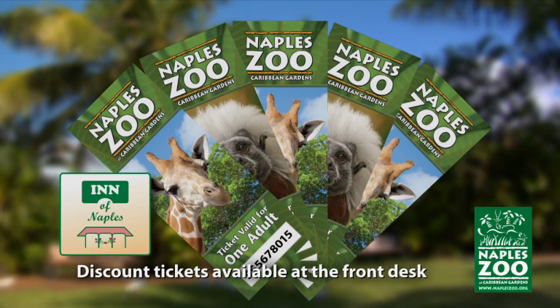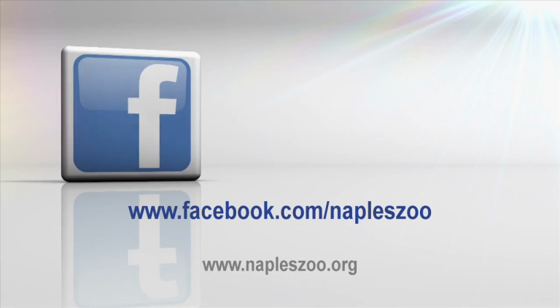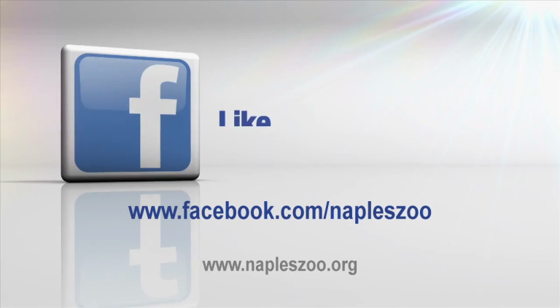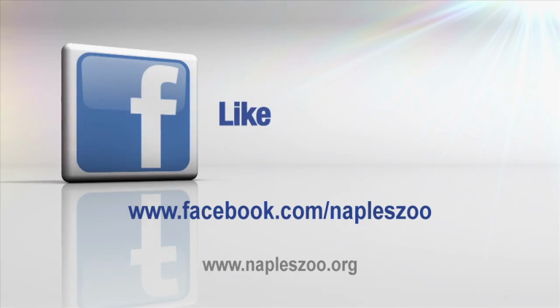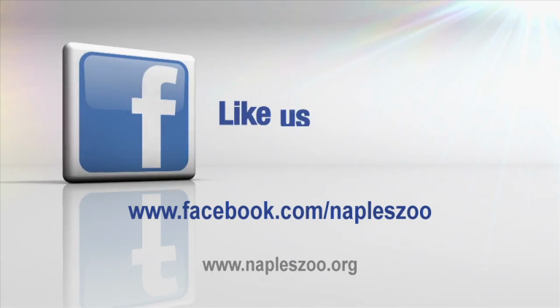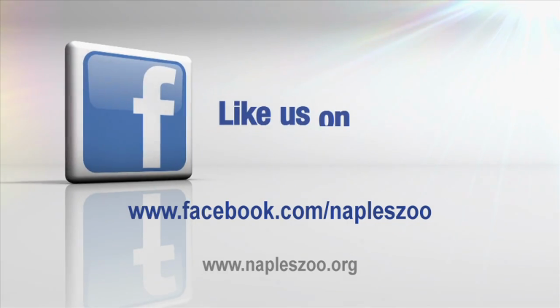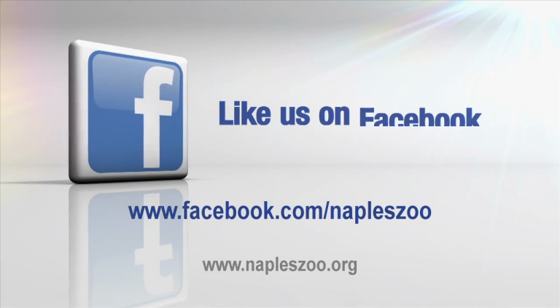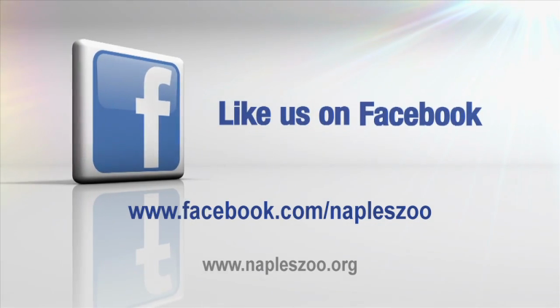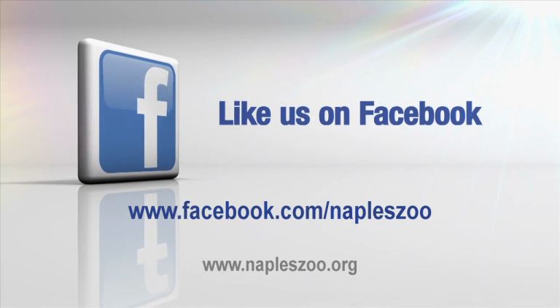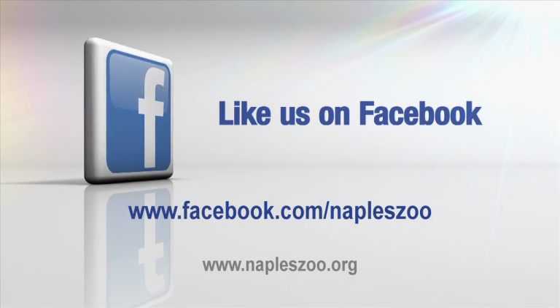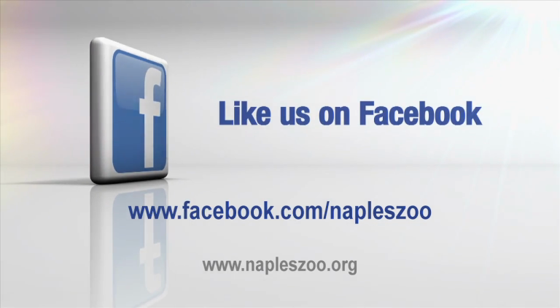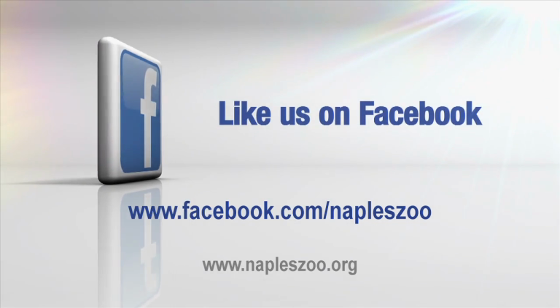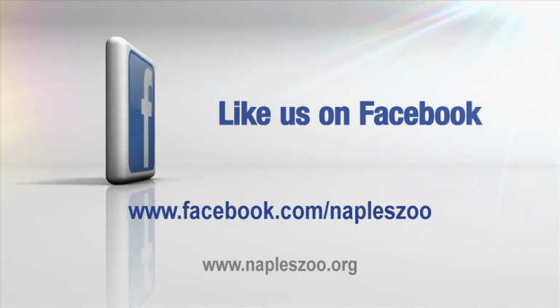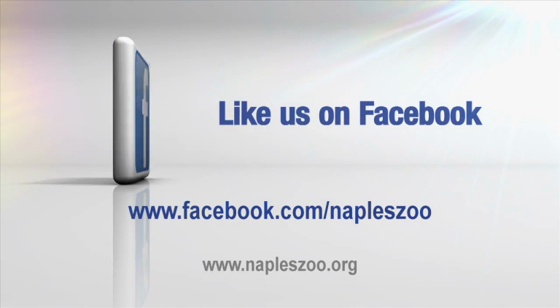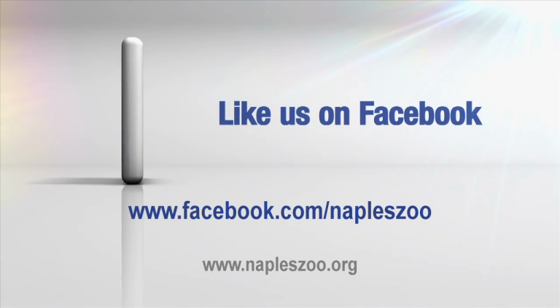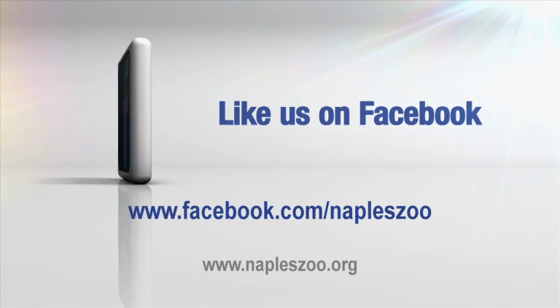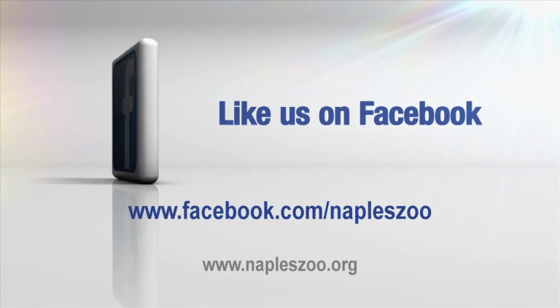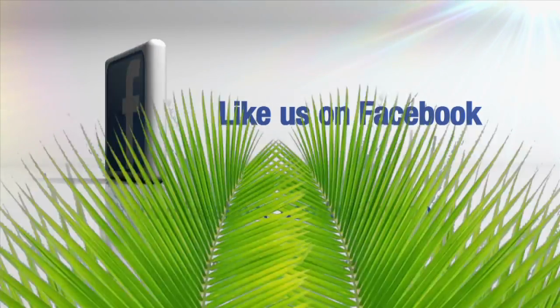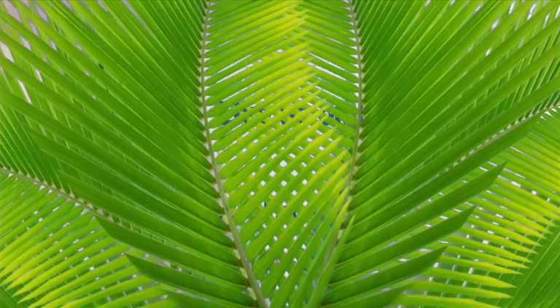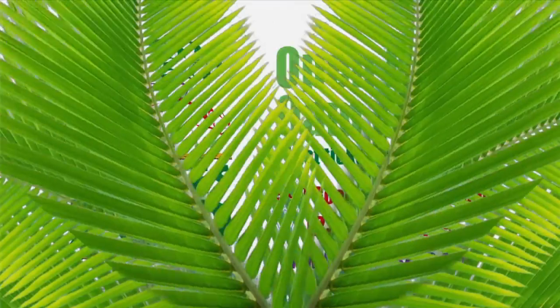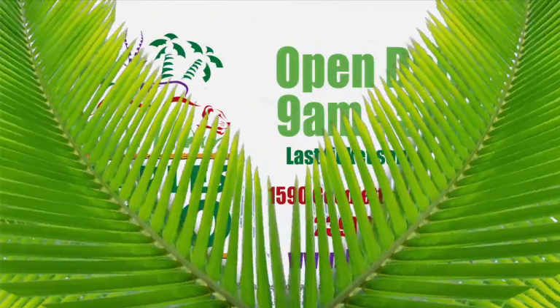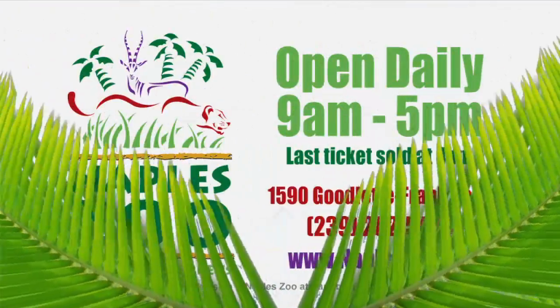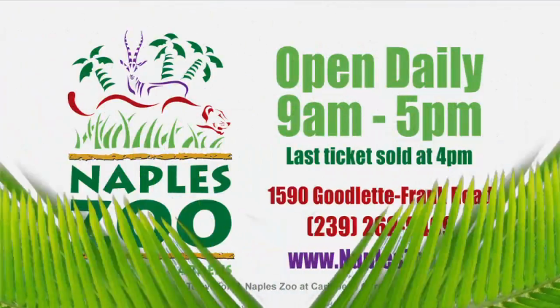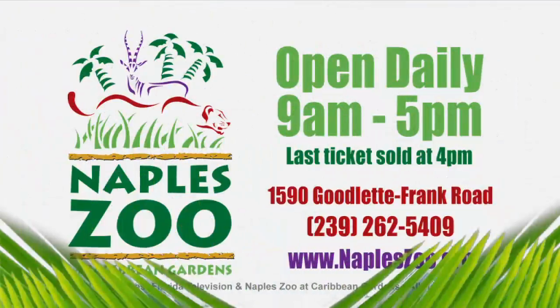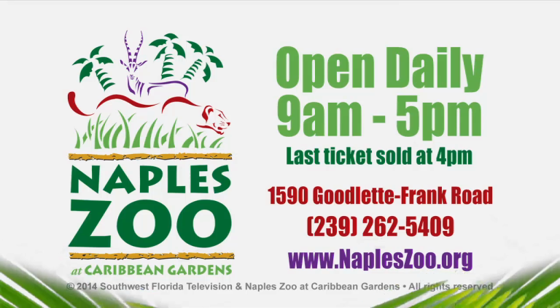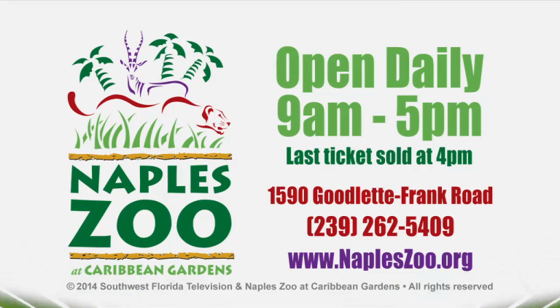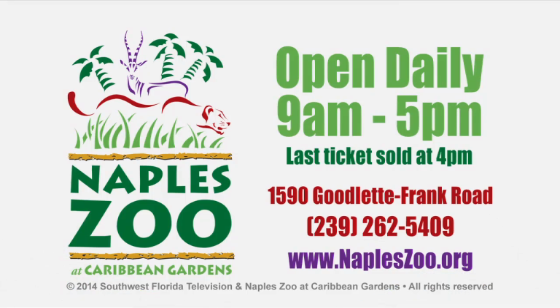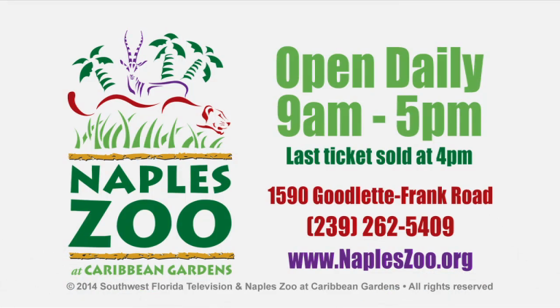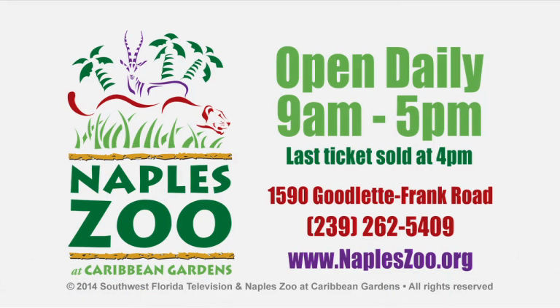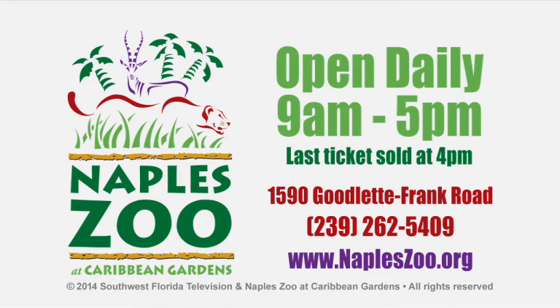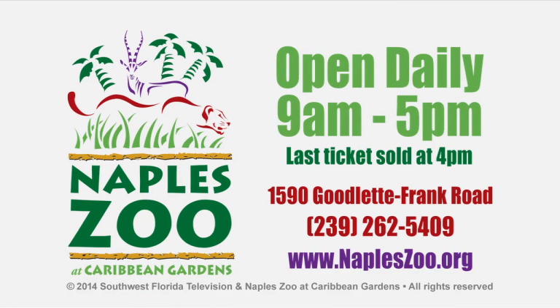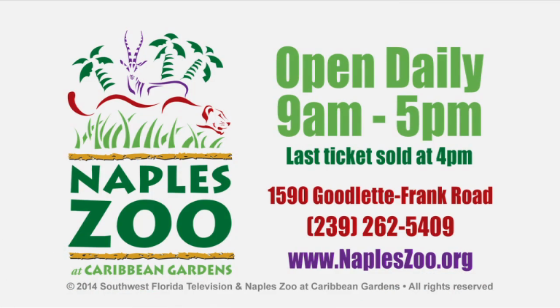Be sure to like Naples Zoo on Facebook, and for more information, visit NaplesZoo.org.